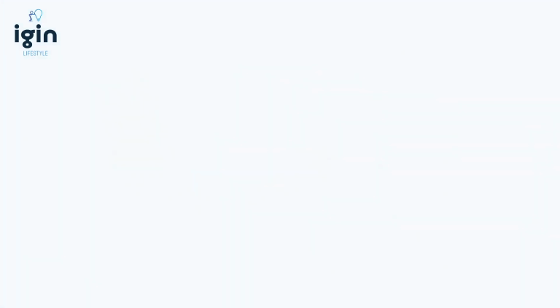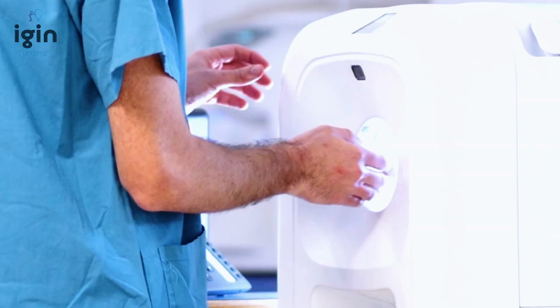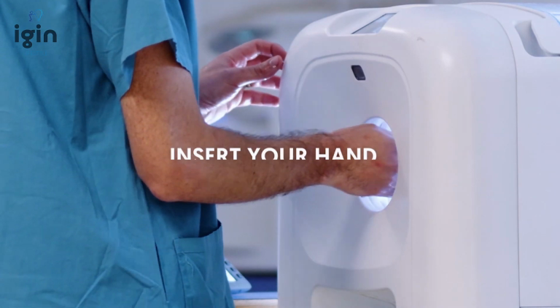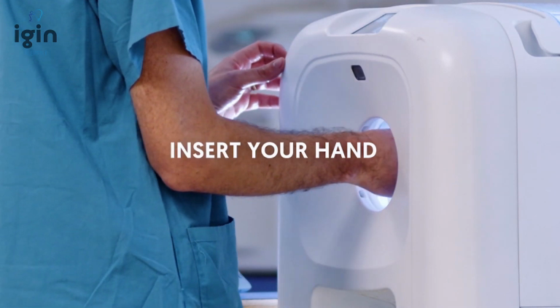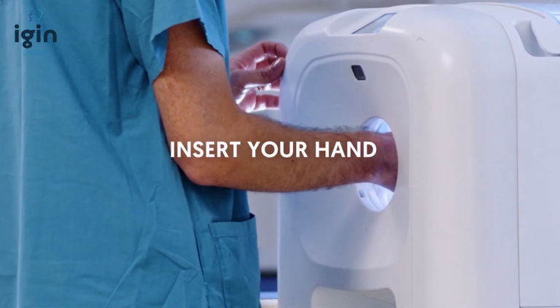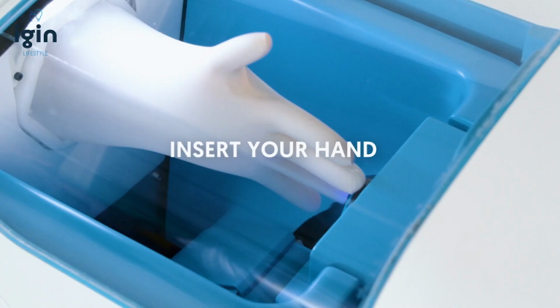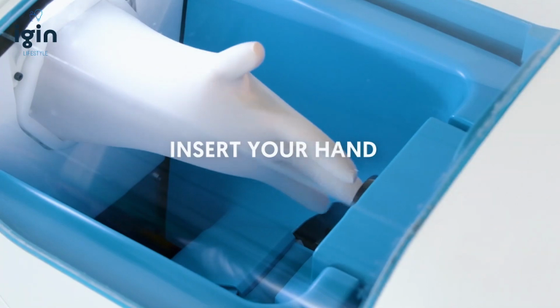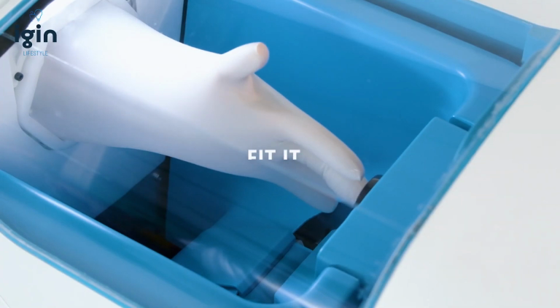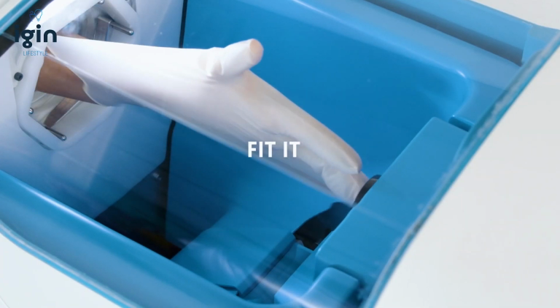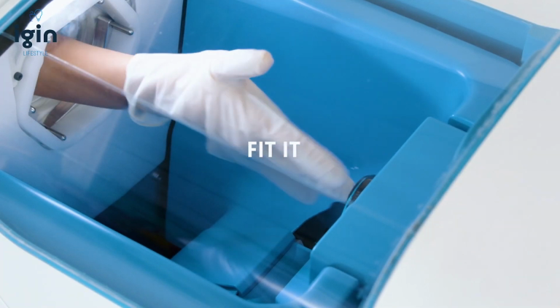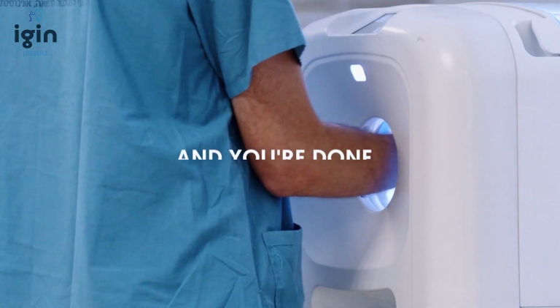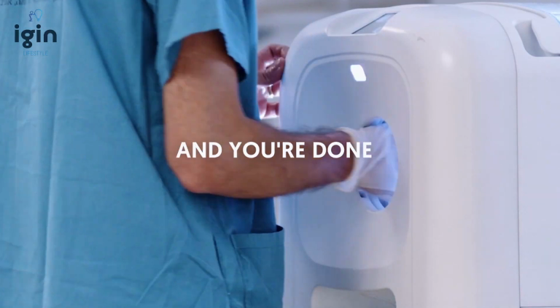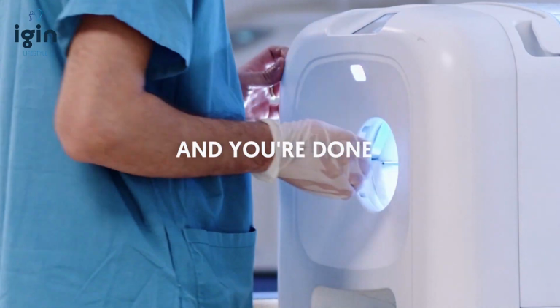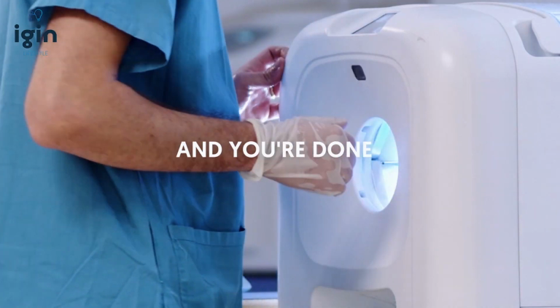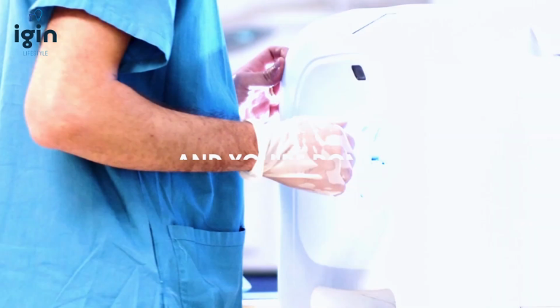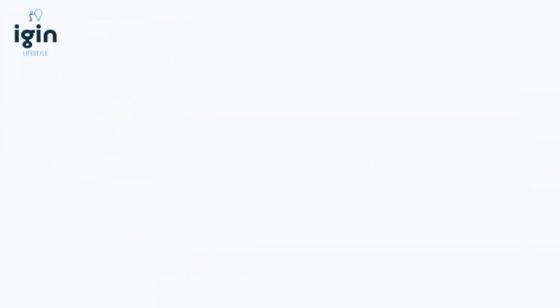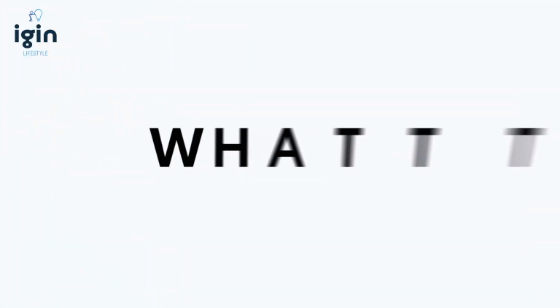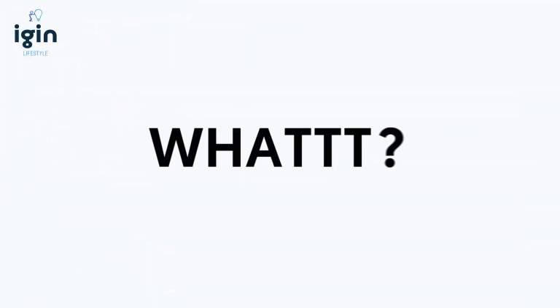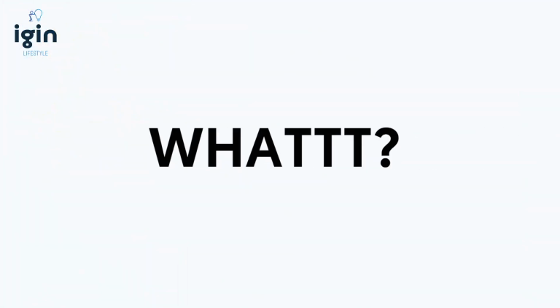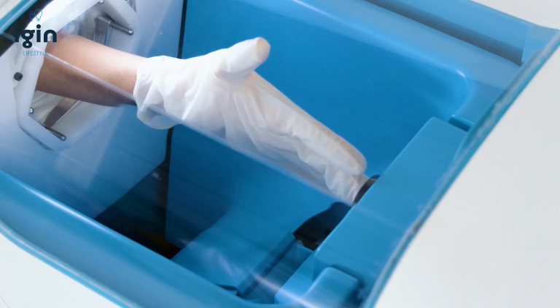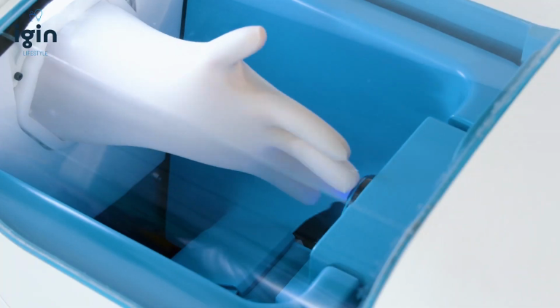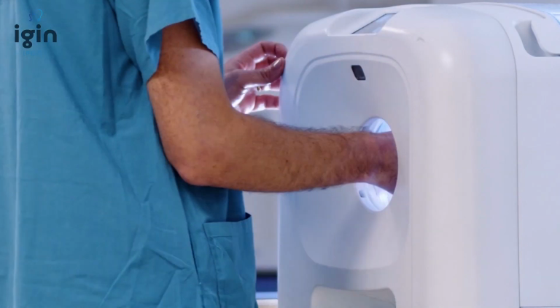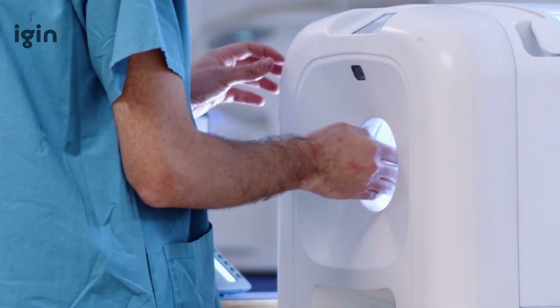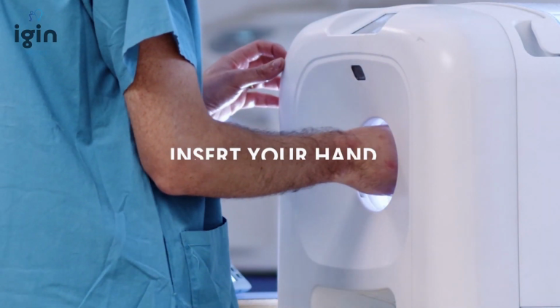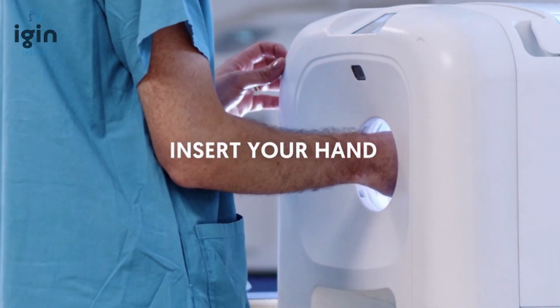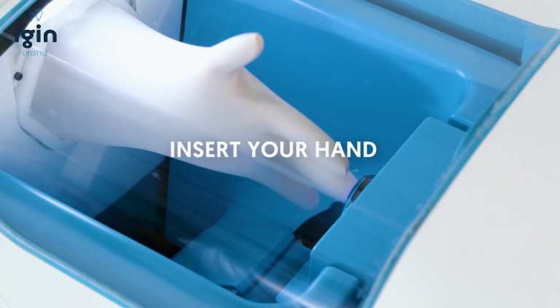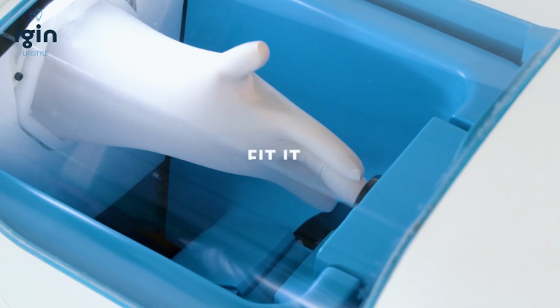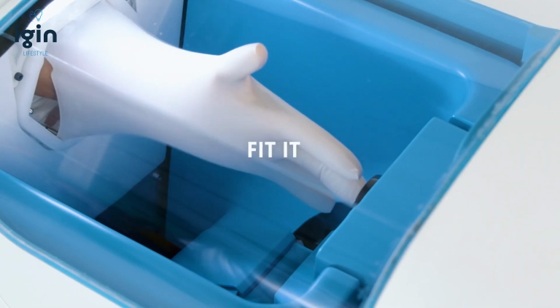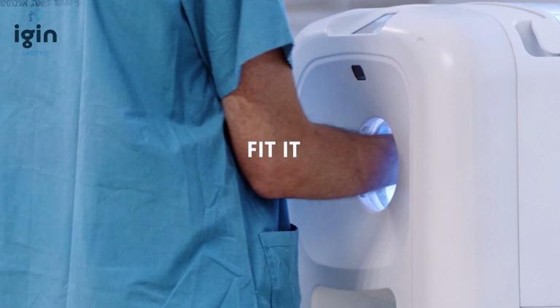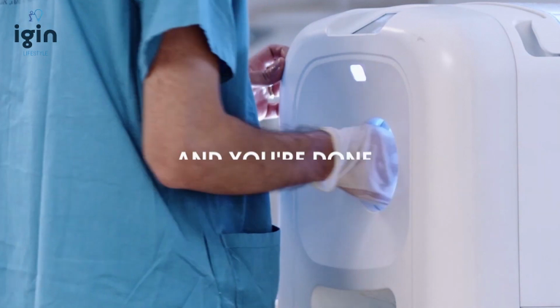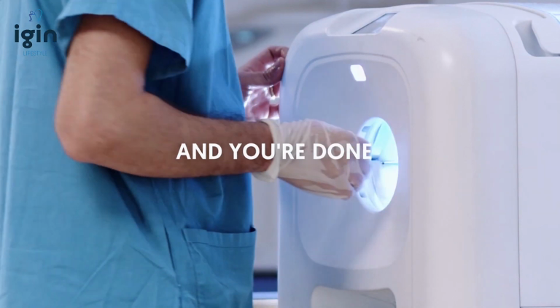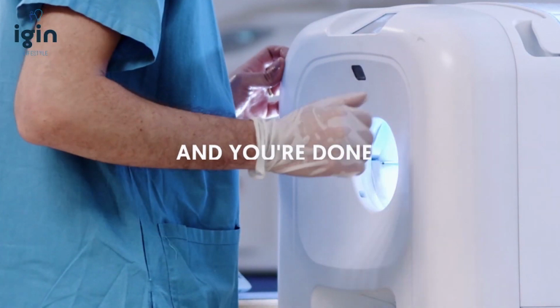Insert your hand, fit it, and you're done. Insert your hand, fit it, and you're done.